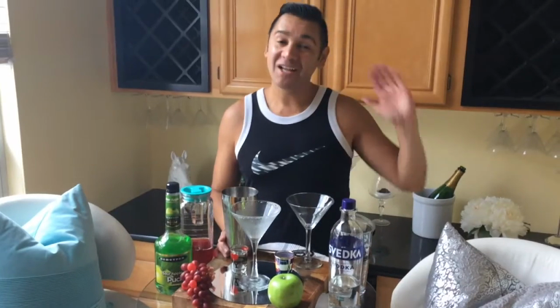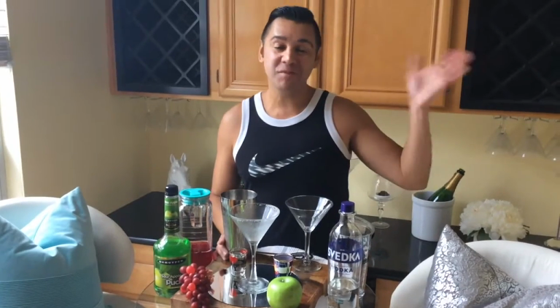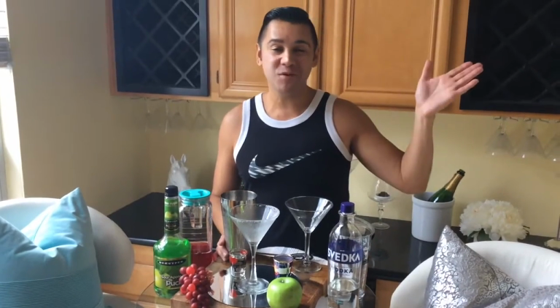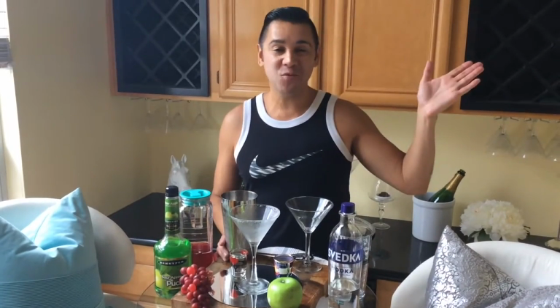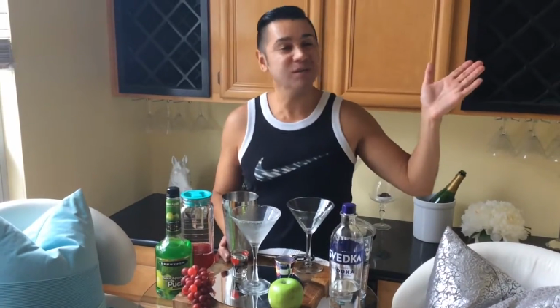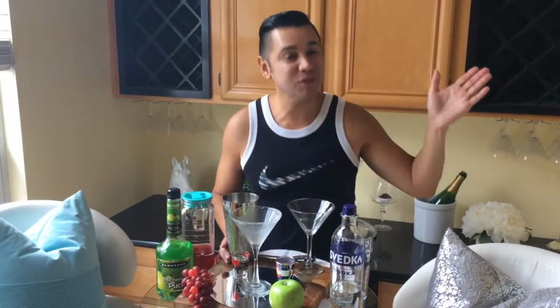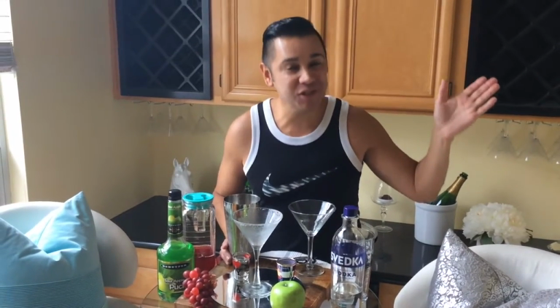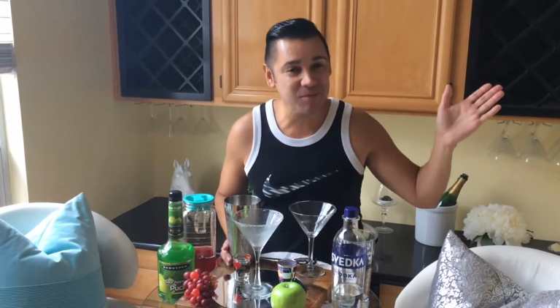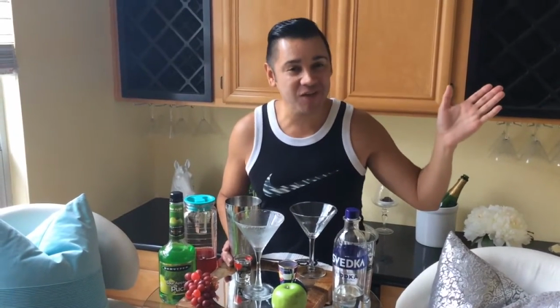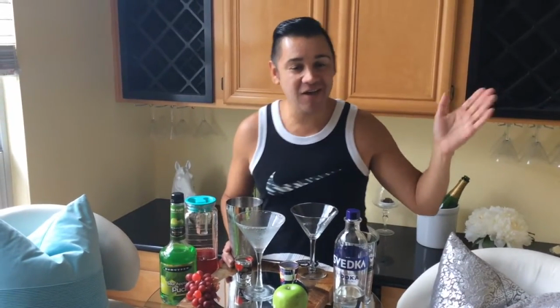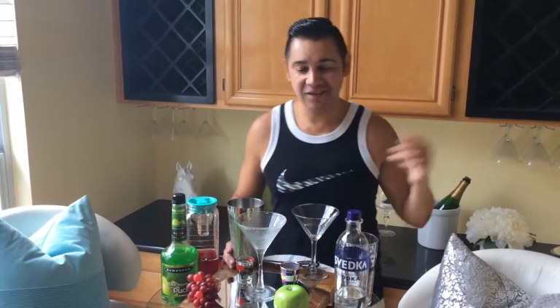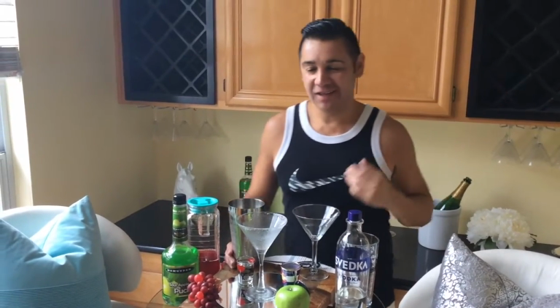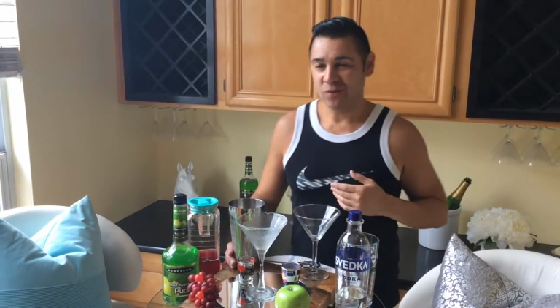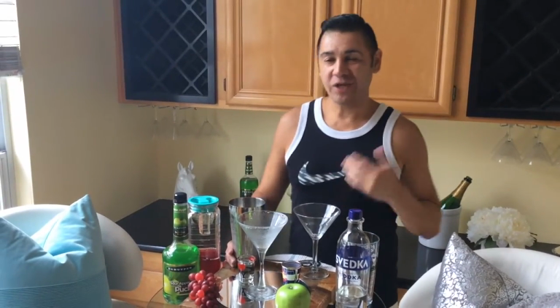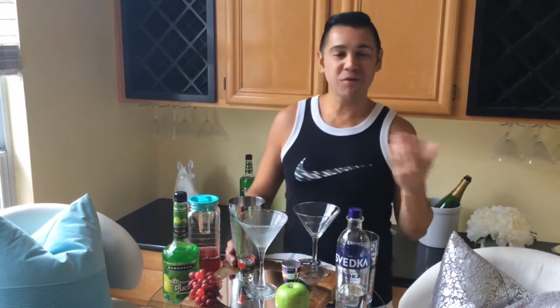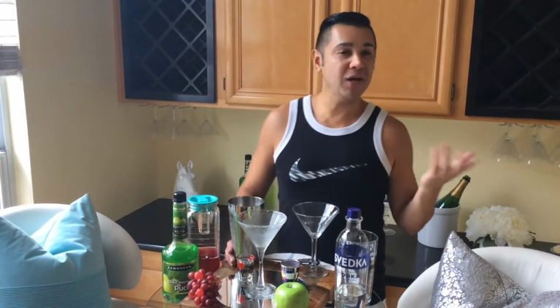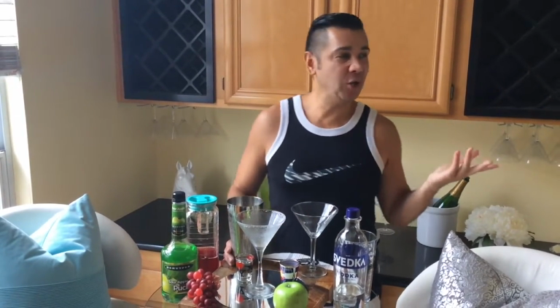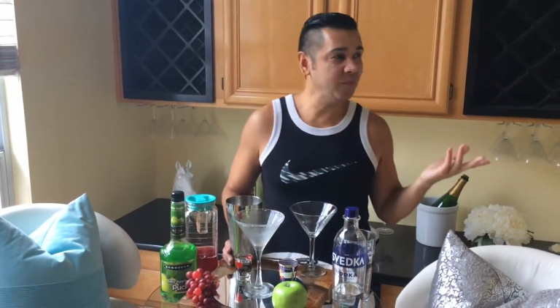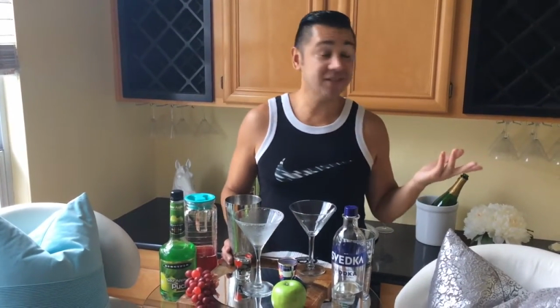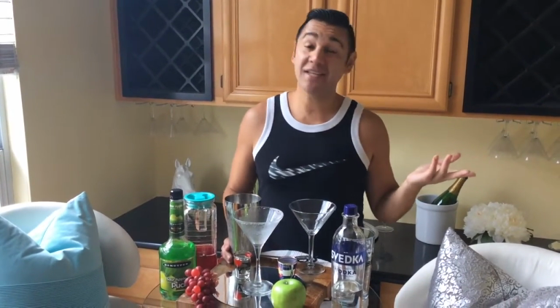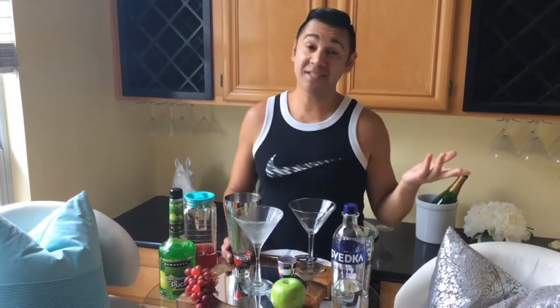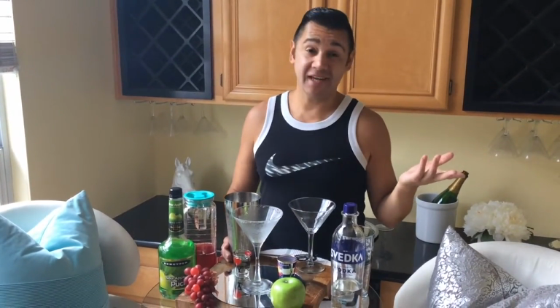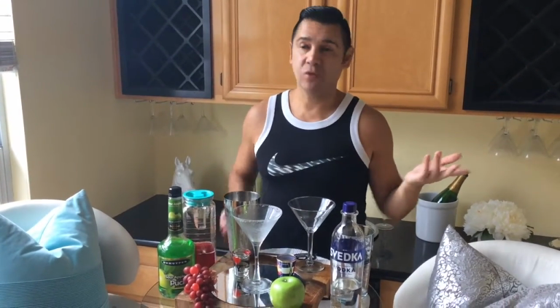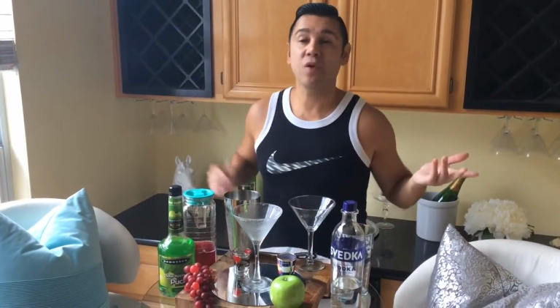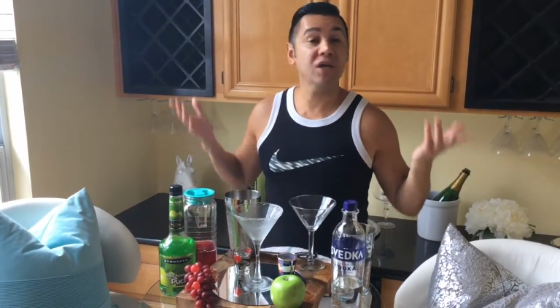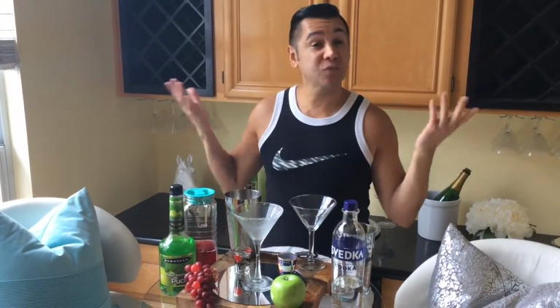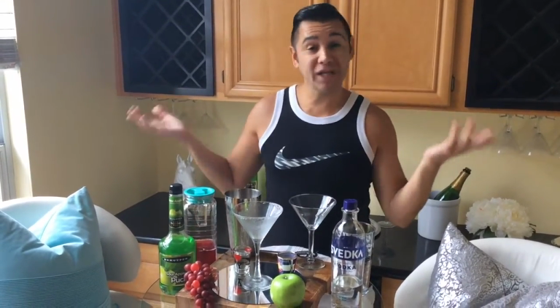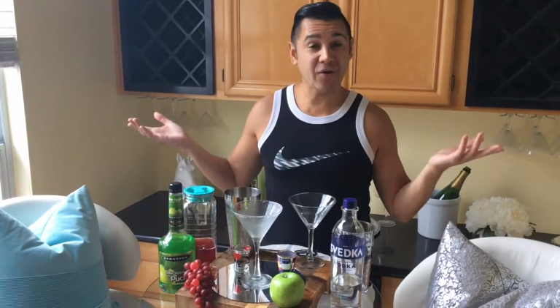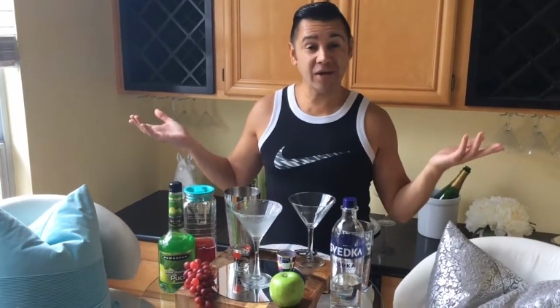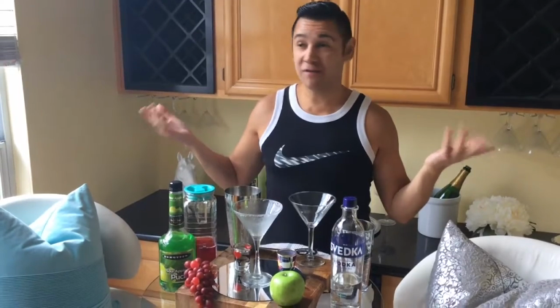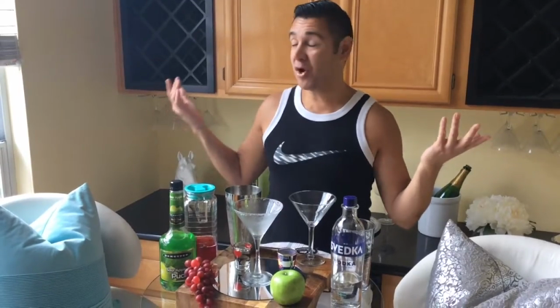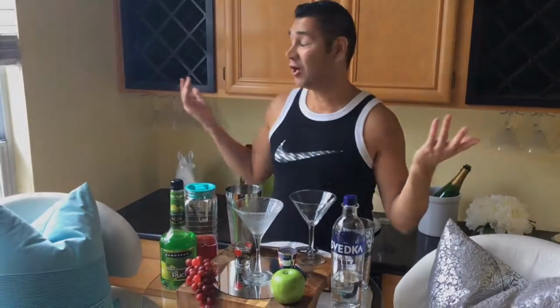Hello people, welcome to Martini Time with Al. We're here at my home — this is the estate — we're in the west wing area of the bar.